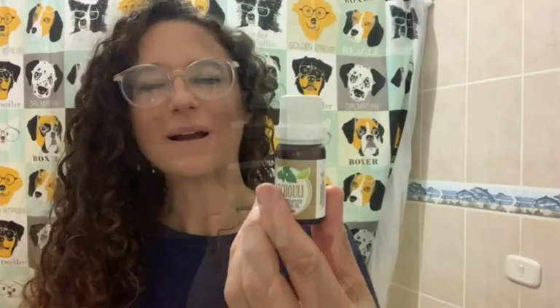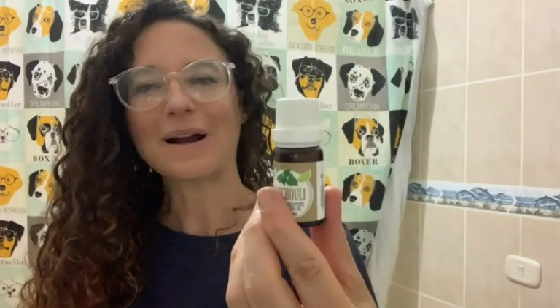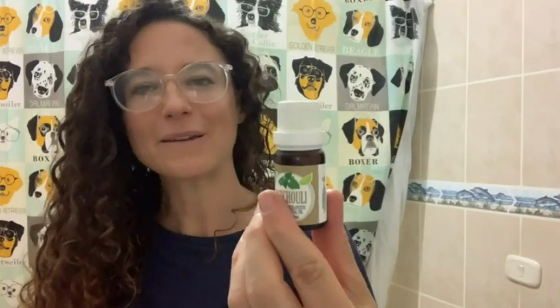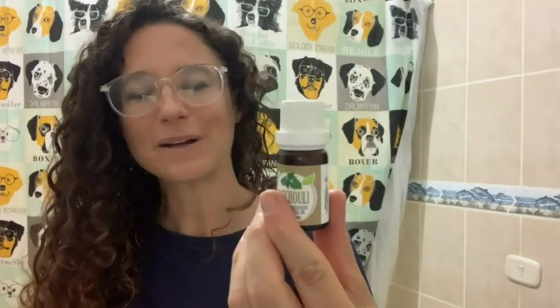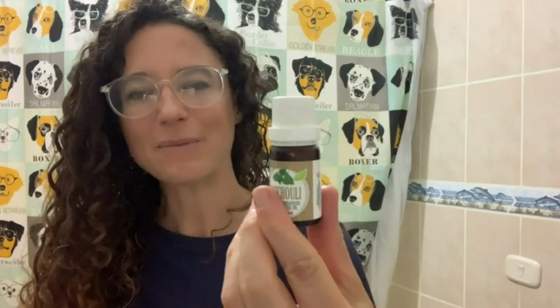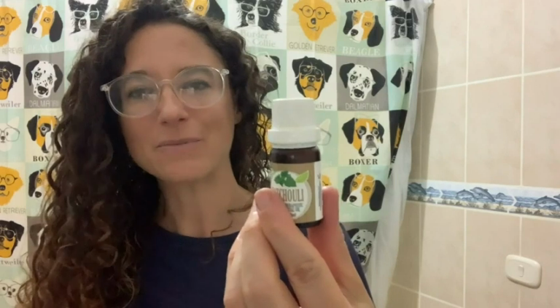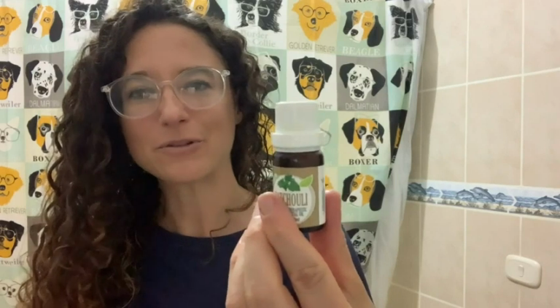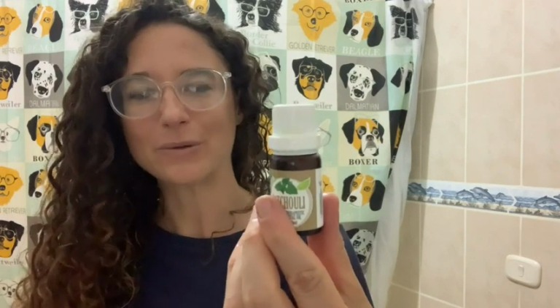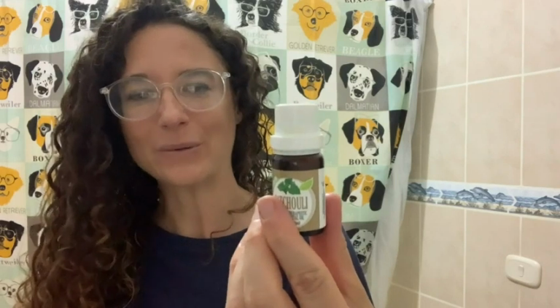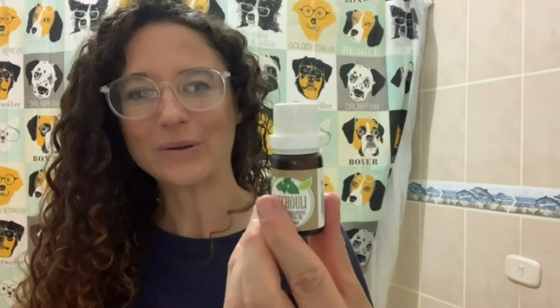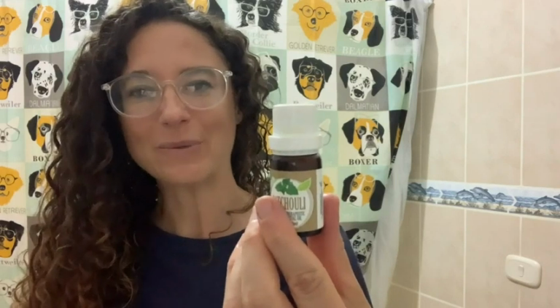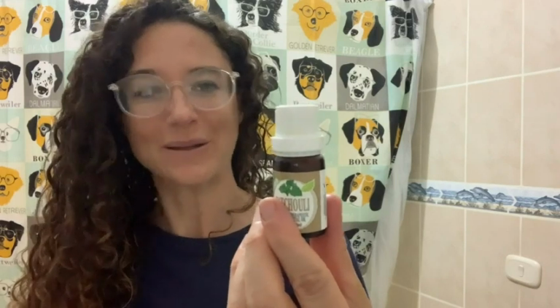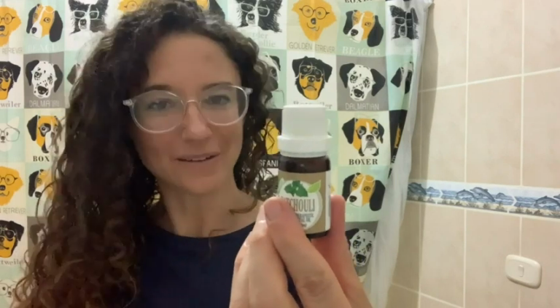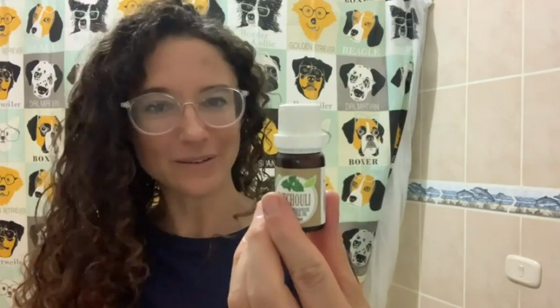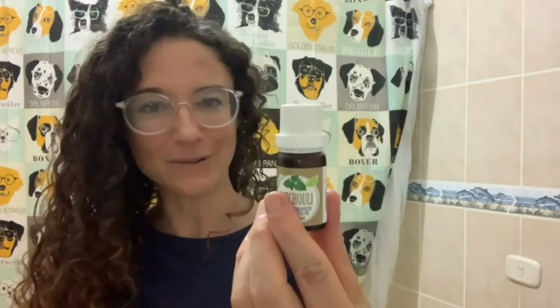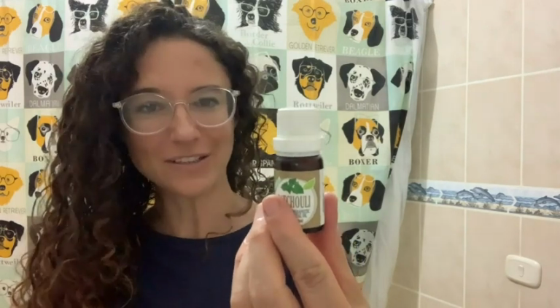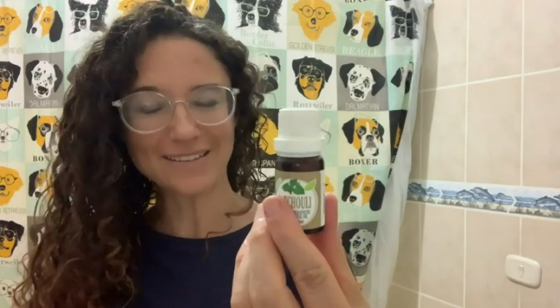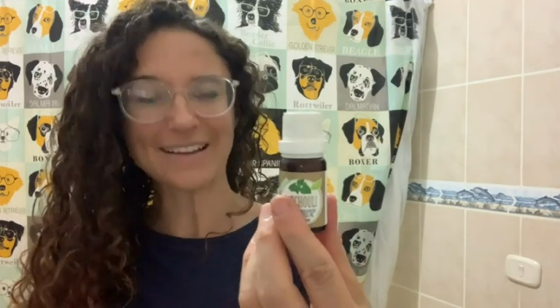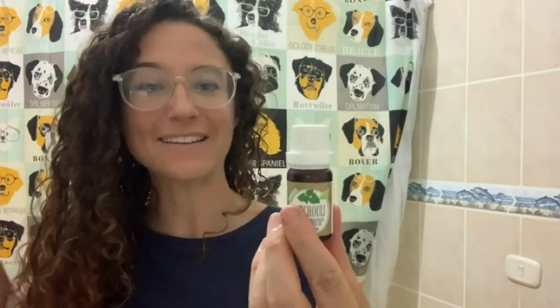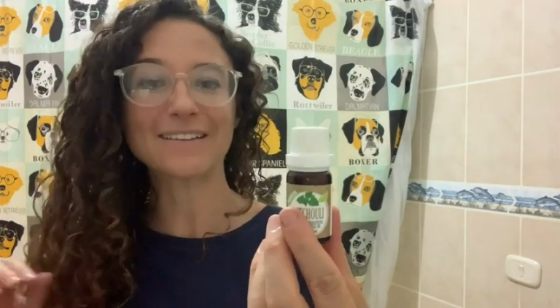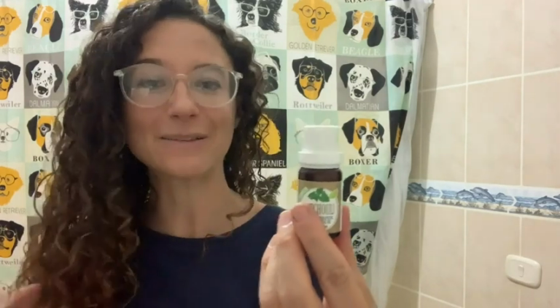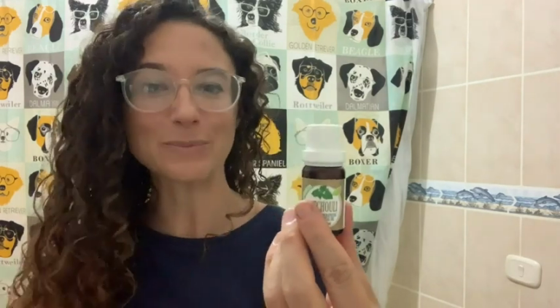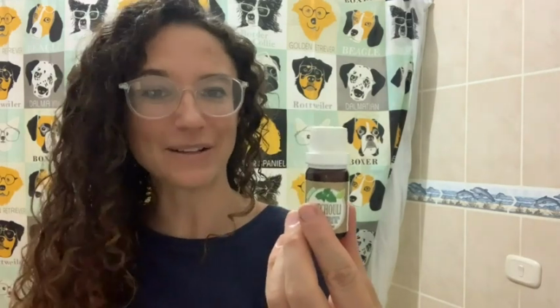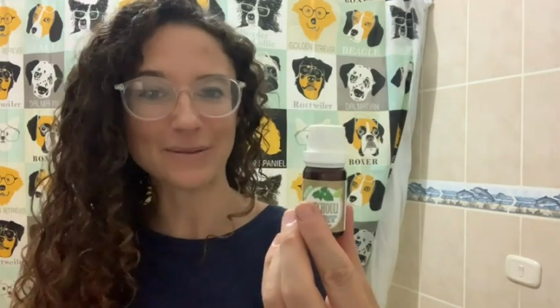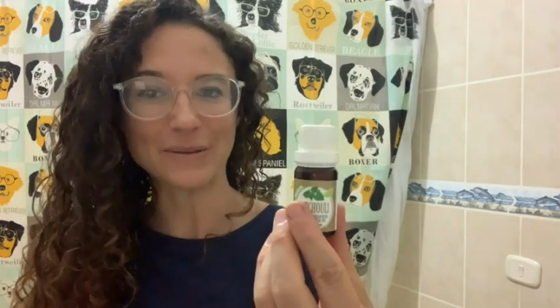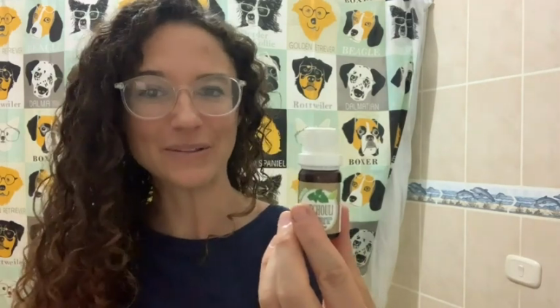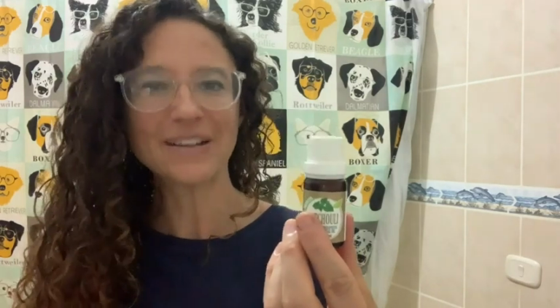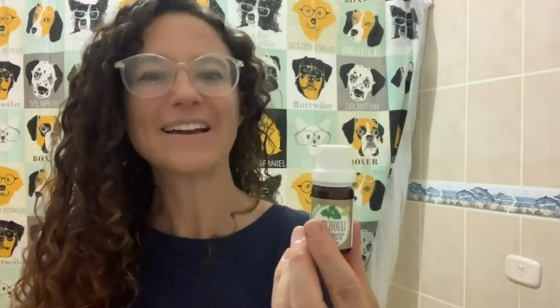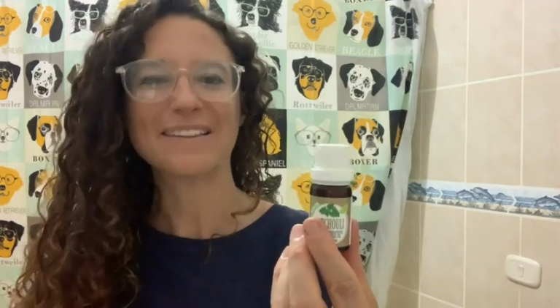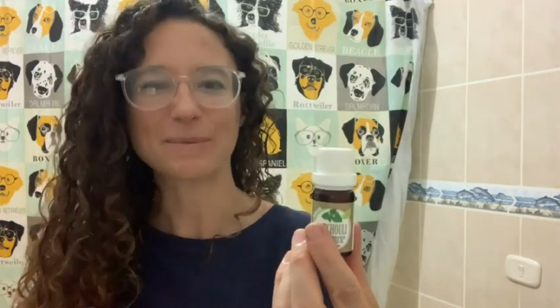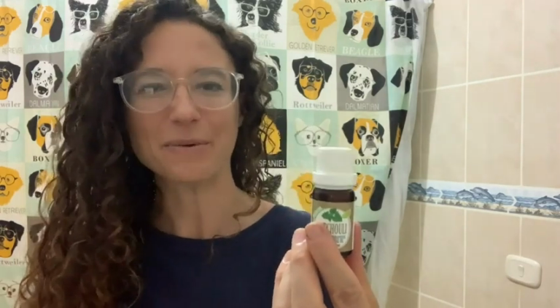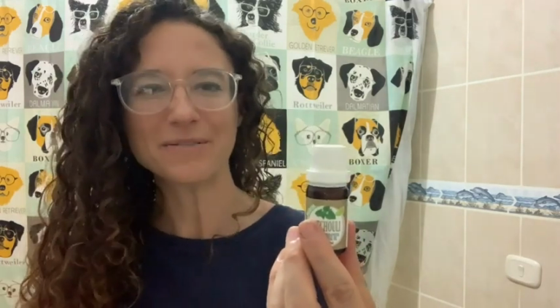I'd highly recommend patchouli oil by Healing Solutions. I think it's a super nice oil, and that's my point of view.